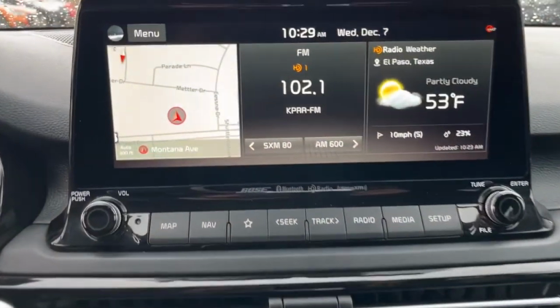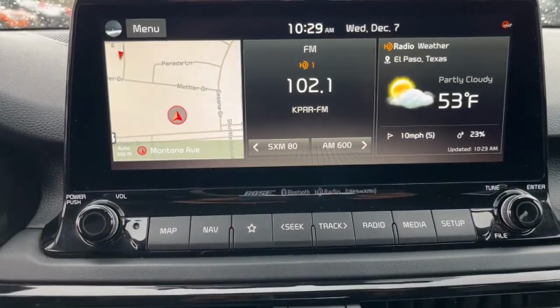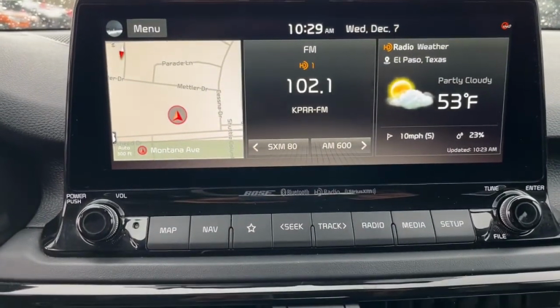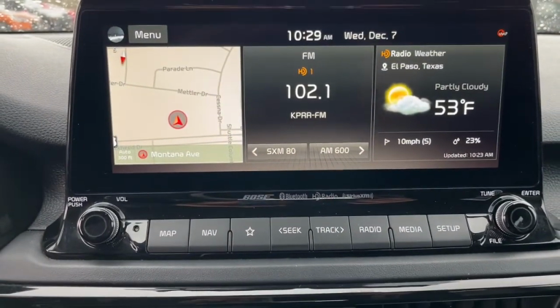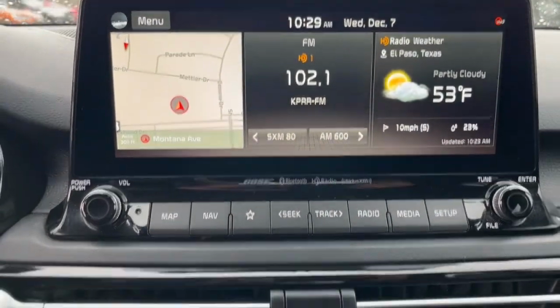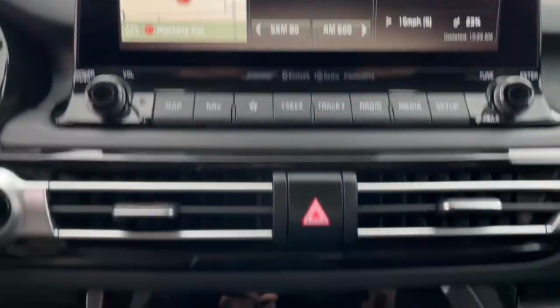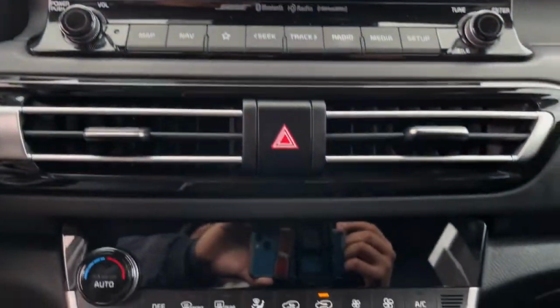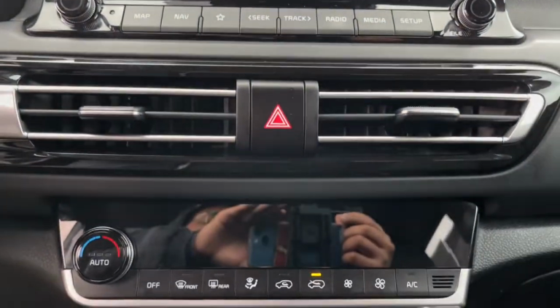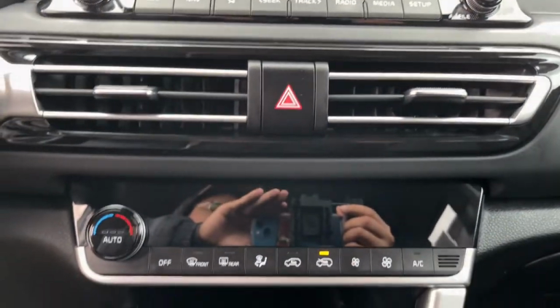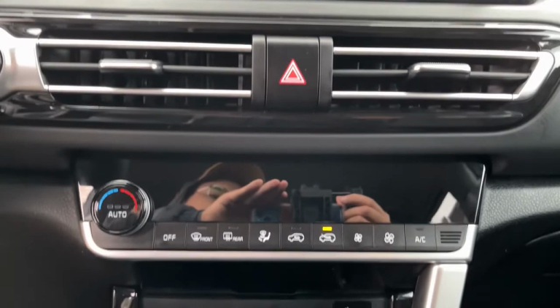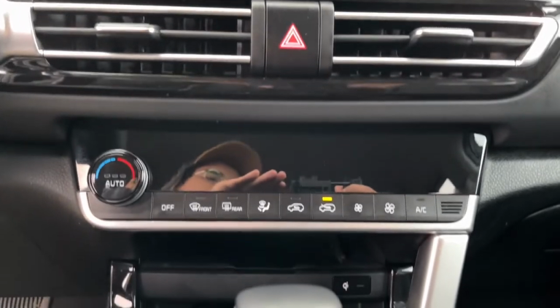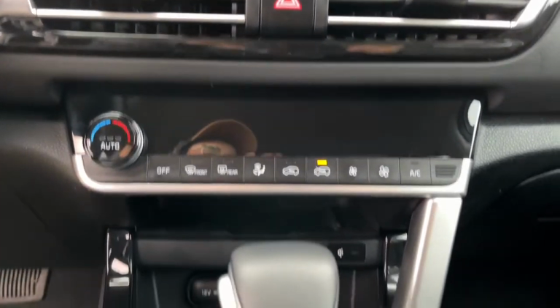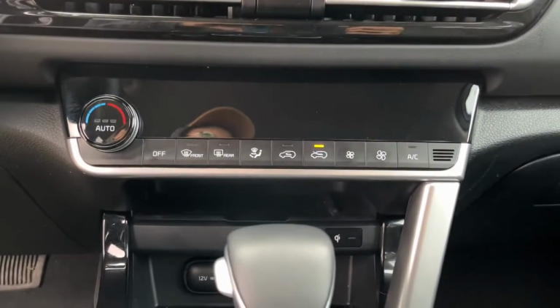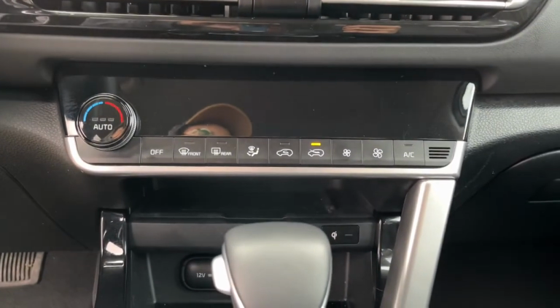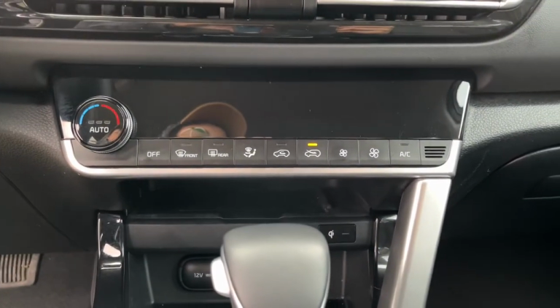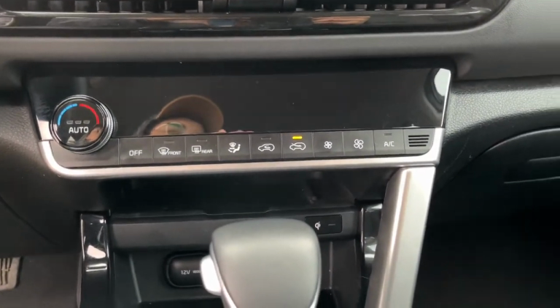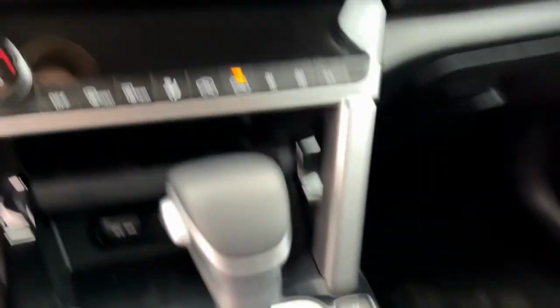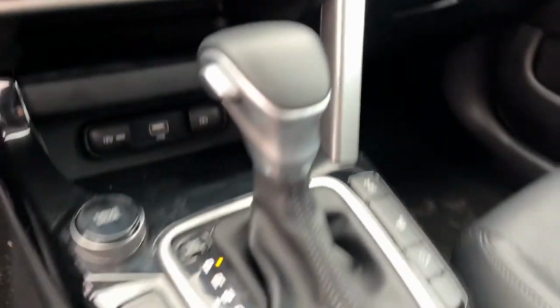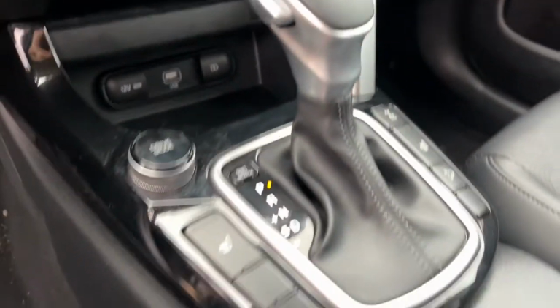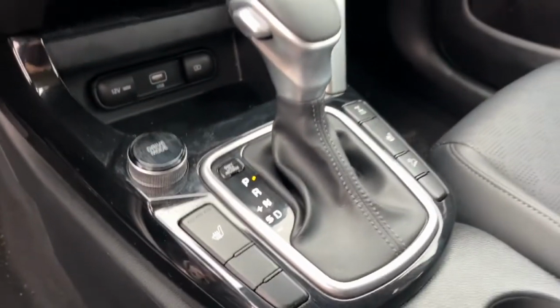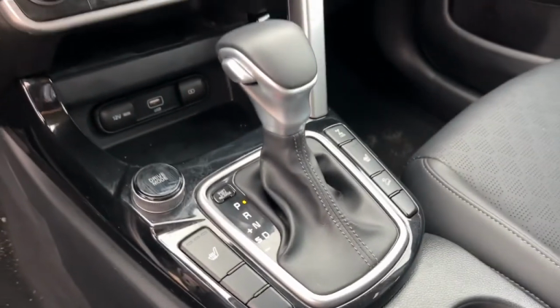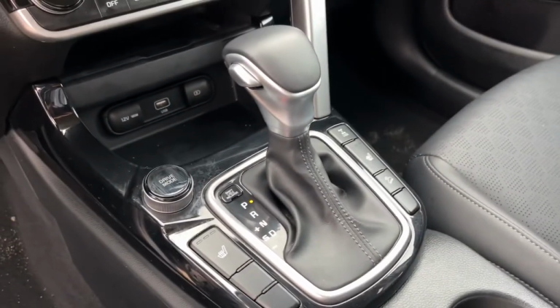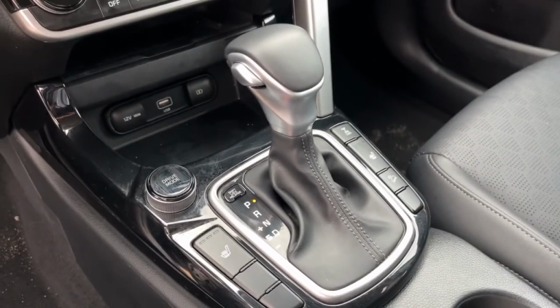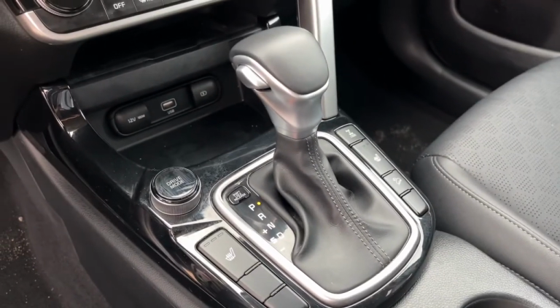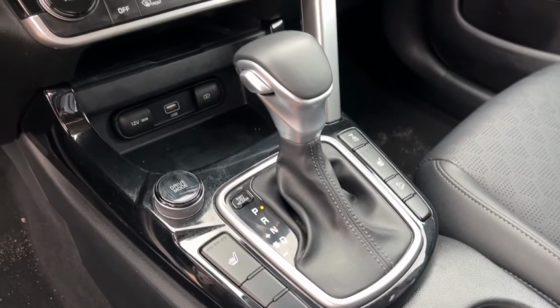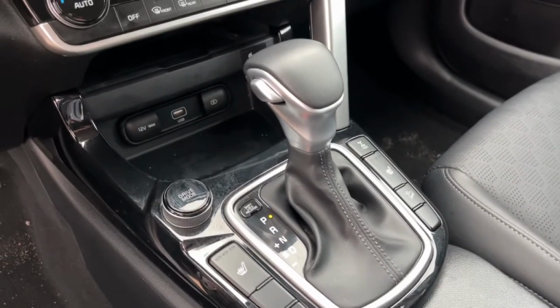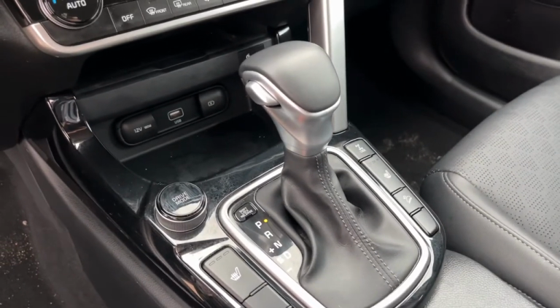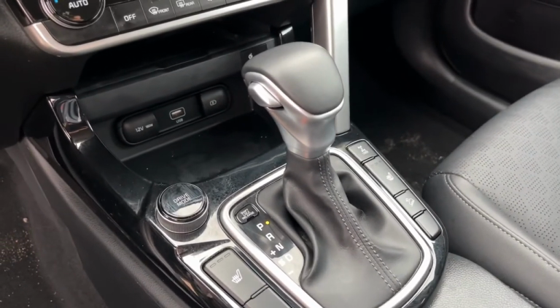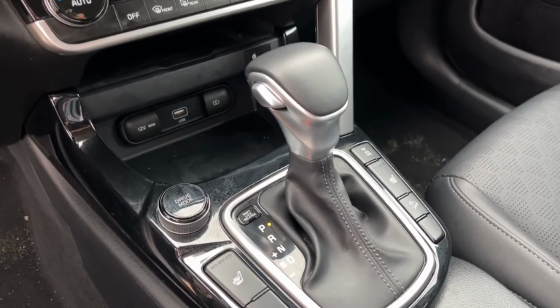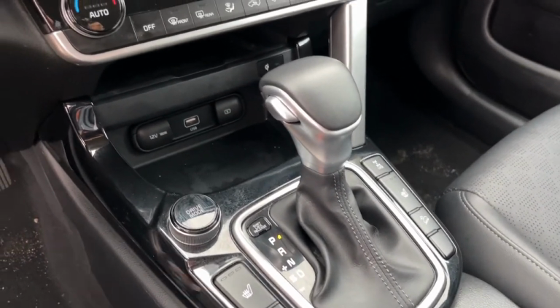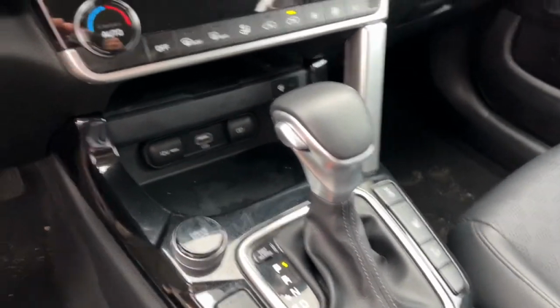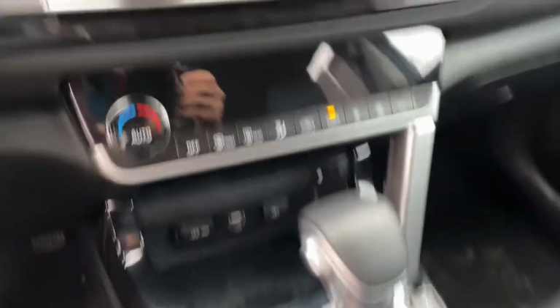Don't miss the chance to drive this captivating Seltos. Our team will give you an outstanding road test experience. Stop in today.